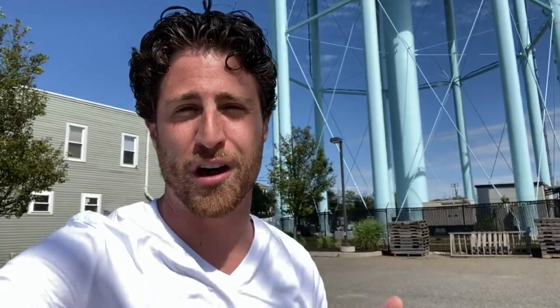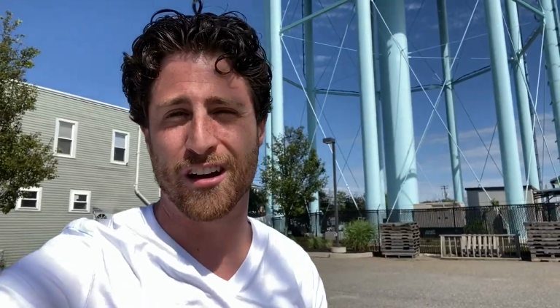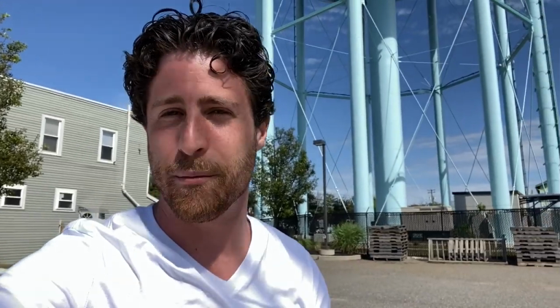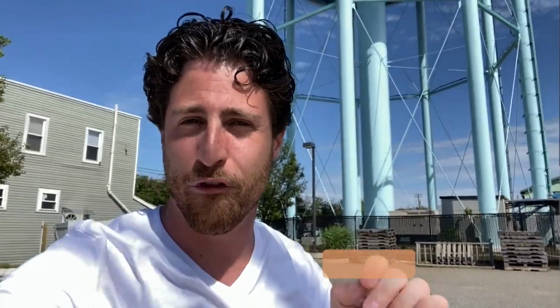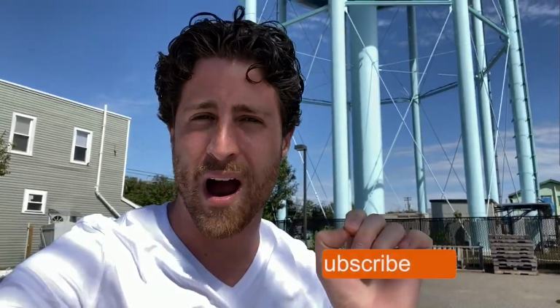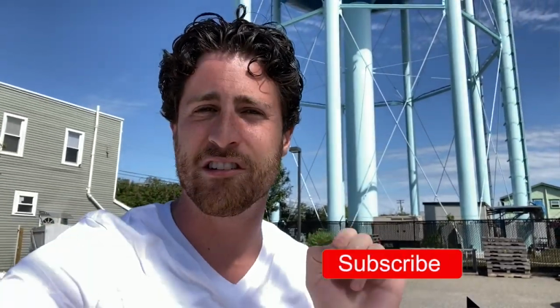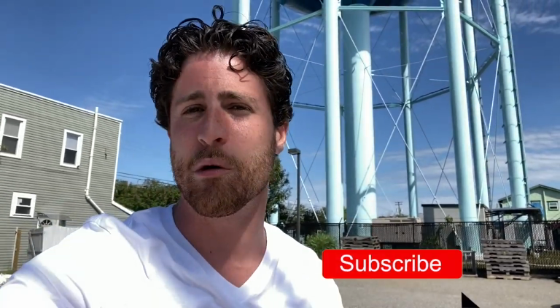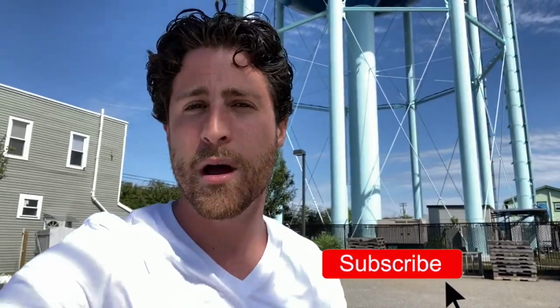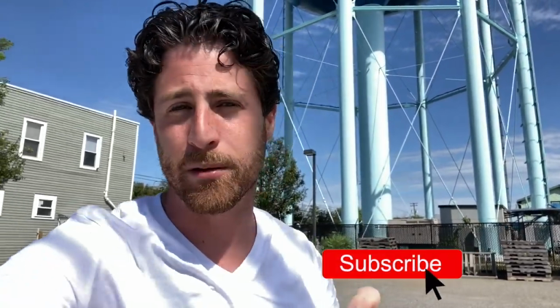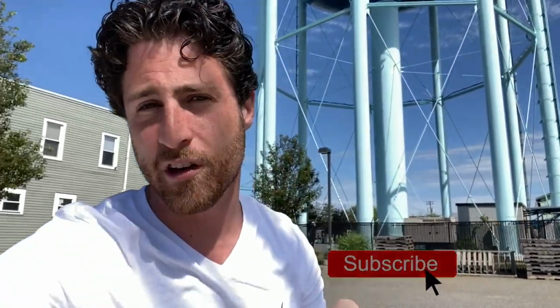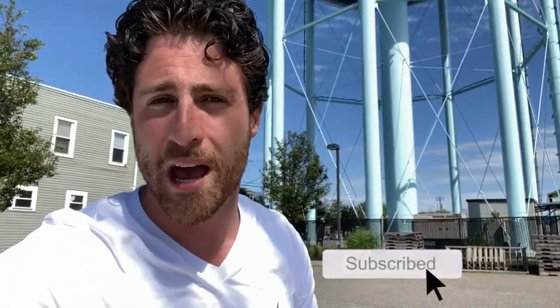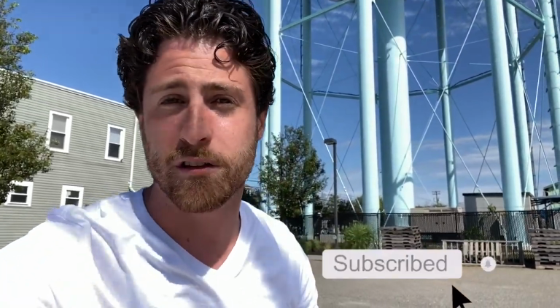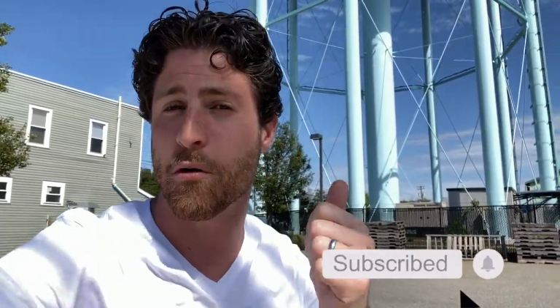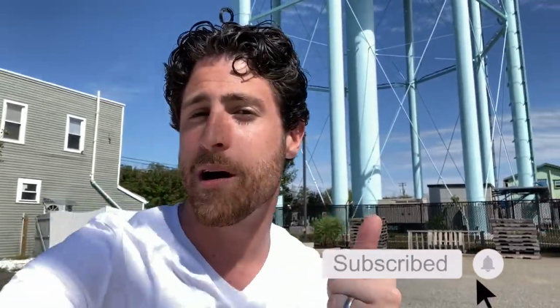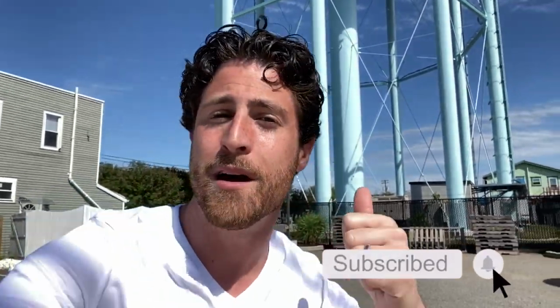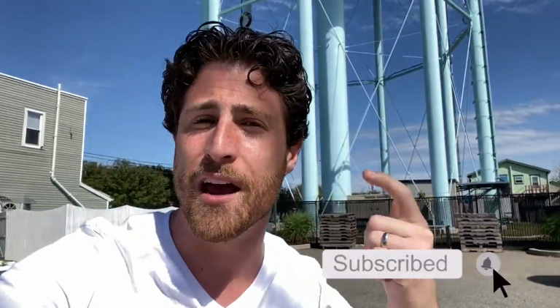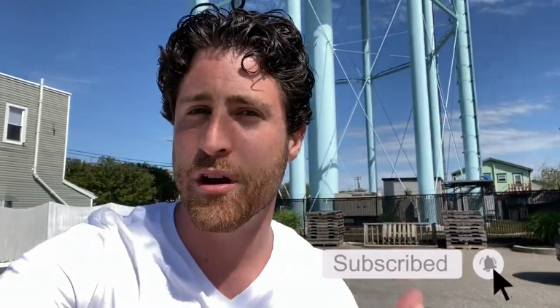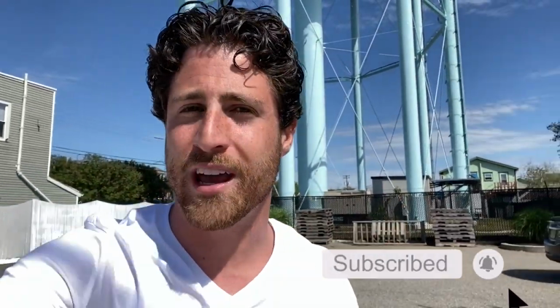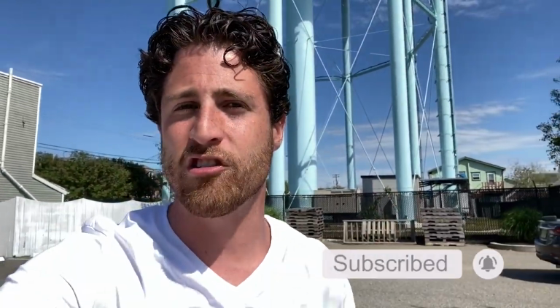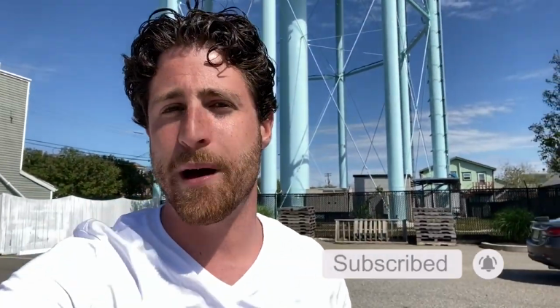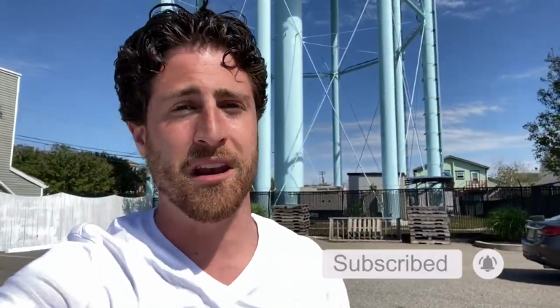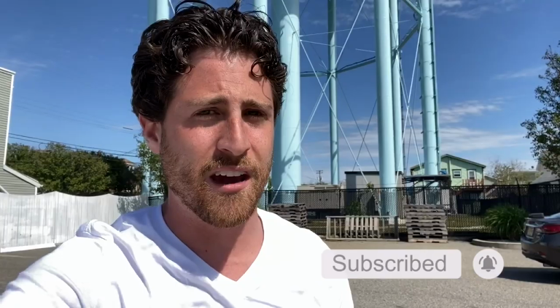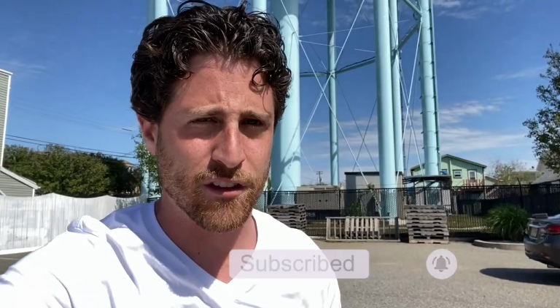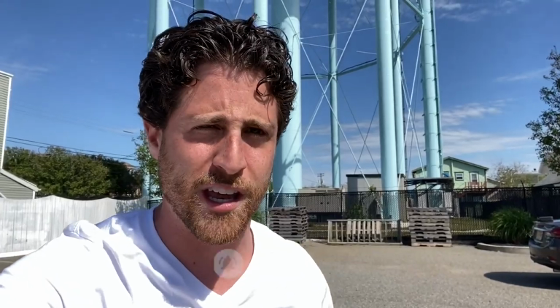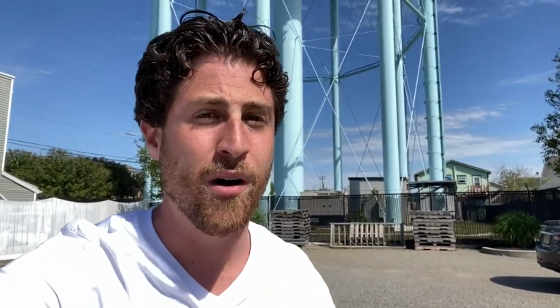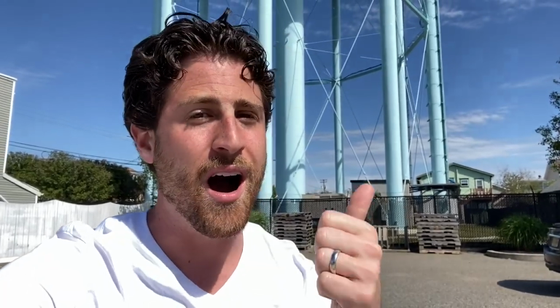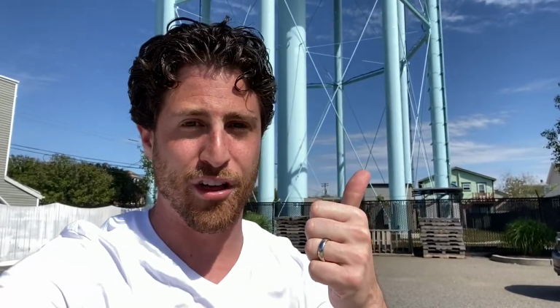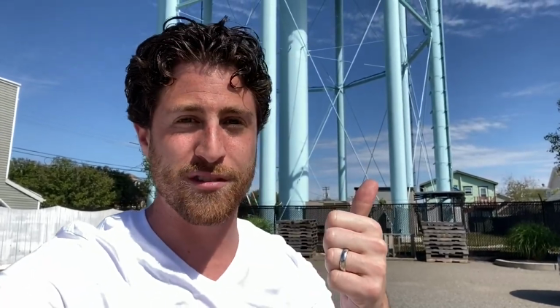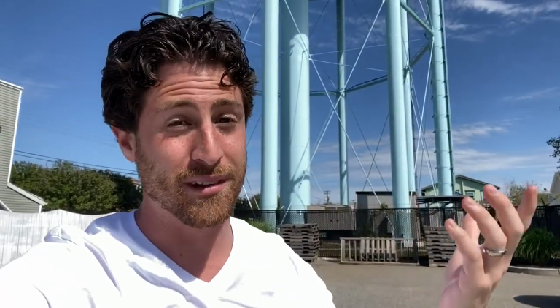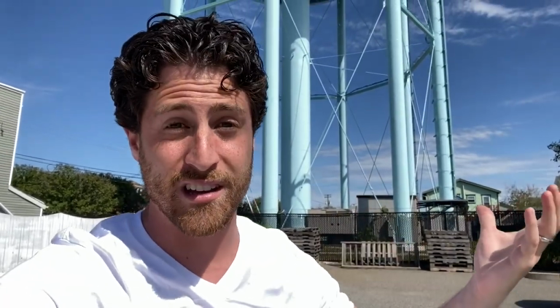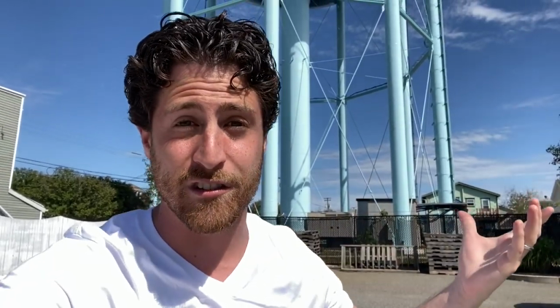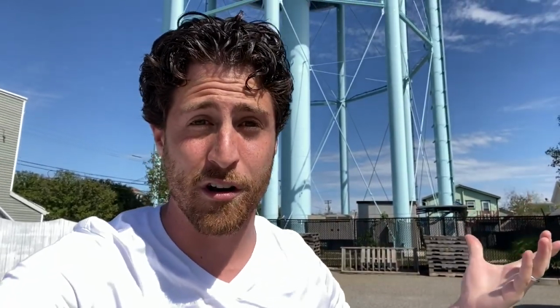Now before I do, please go ahead and subscribe, hit the notification bell, and give this video a thumbs up. Let's get started.